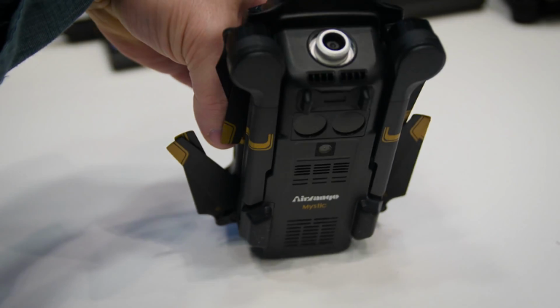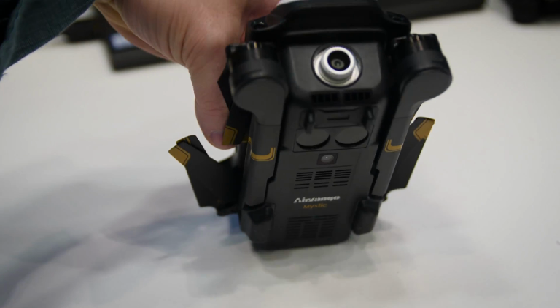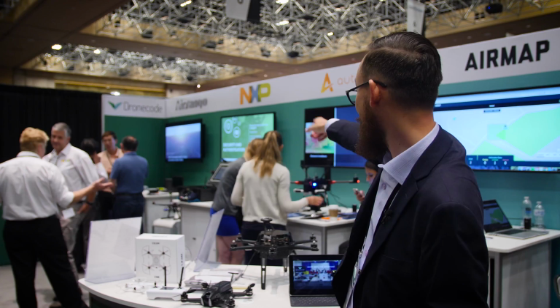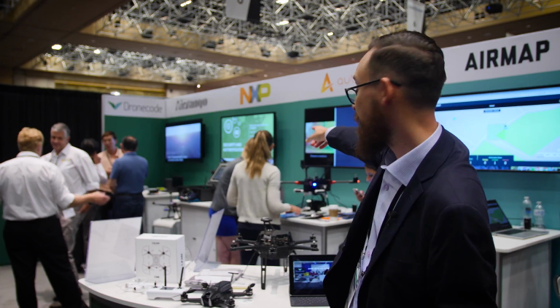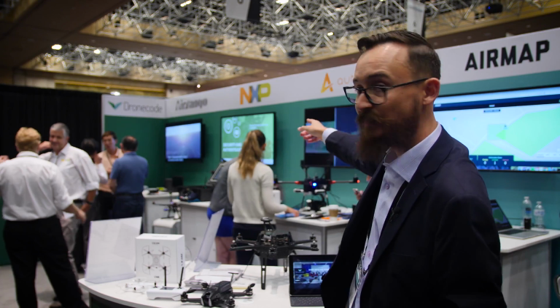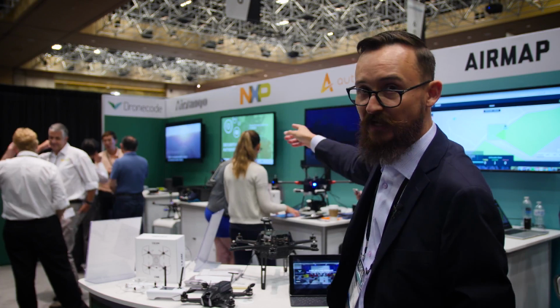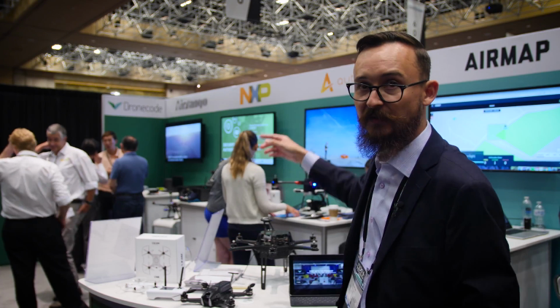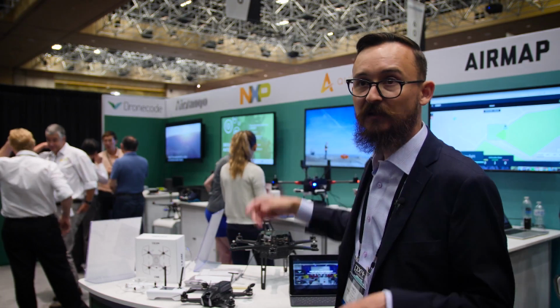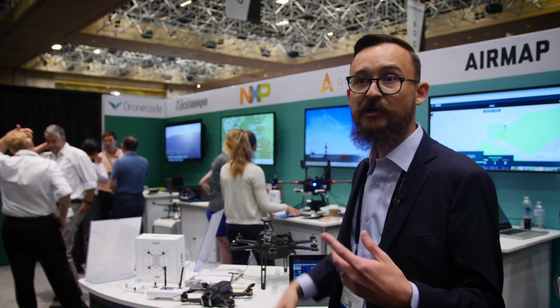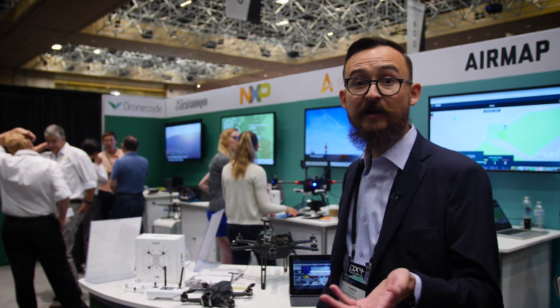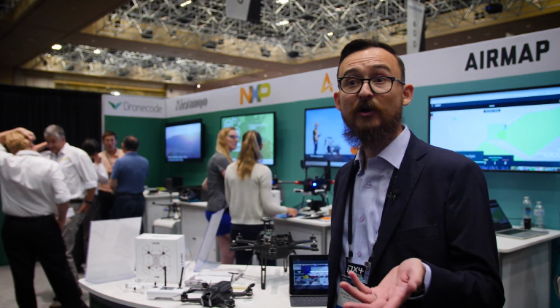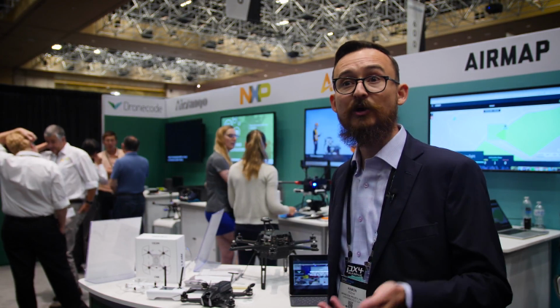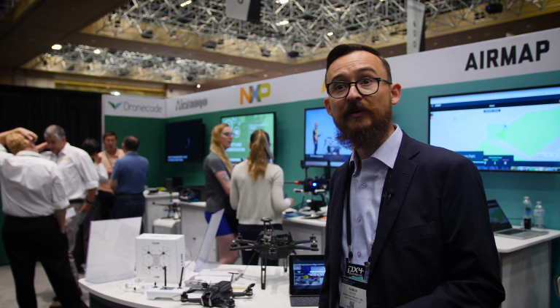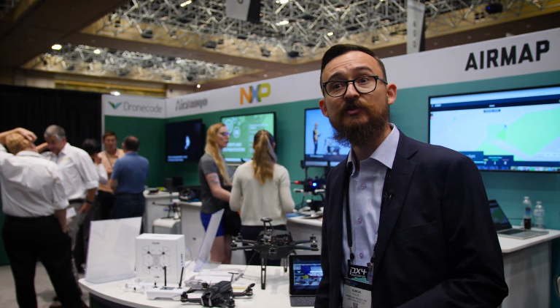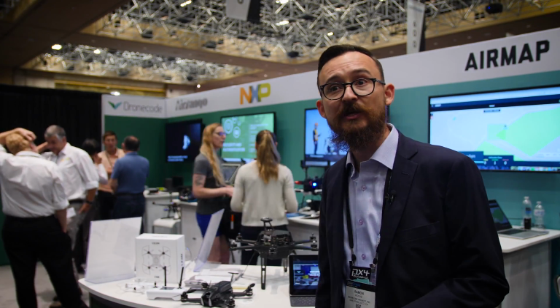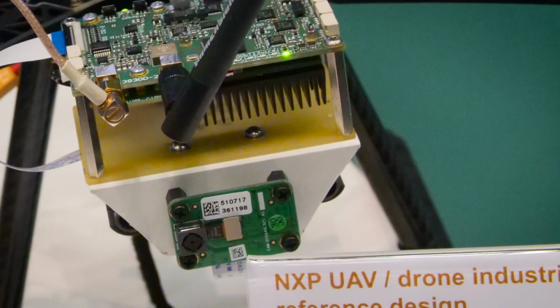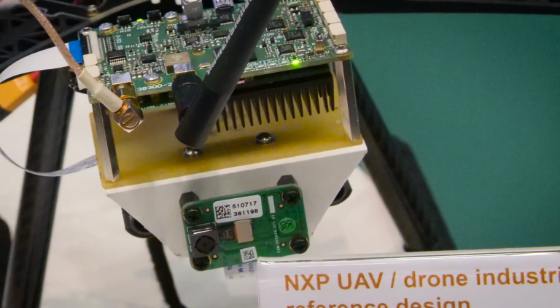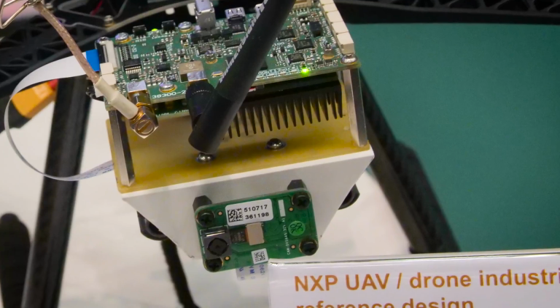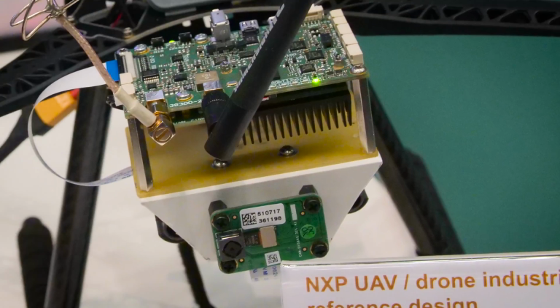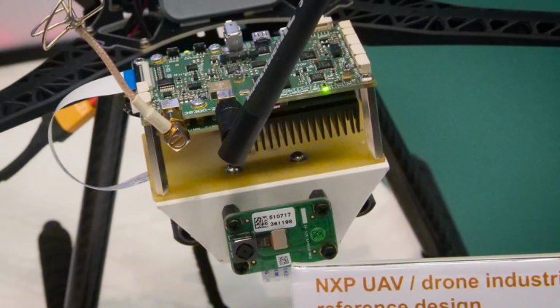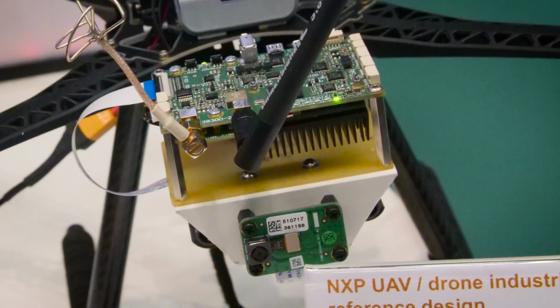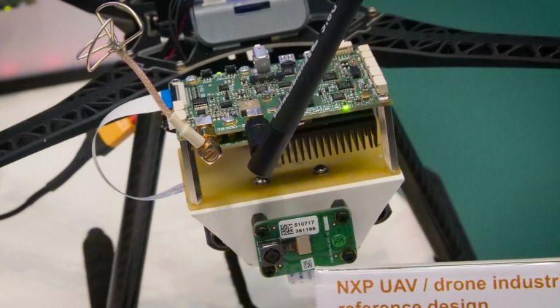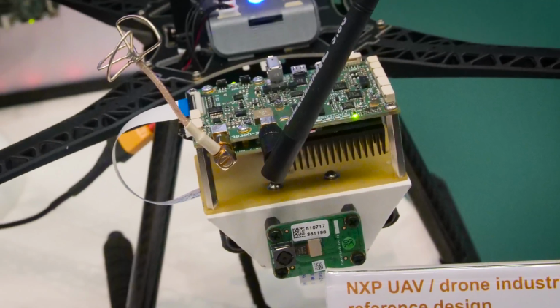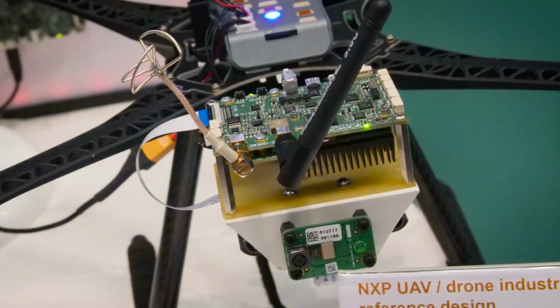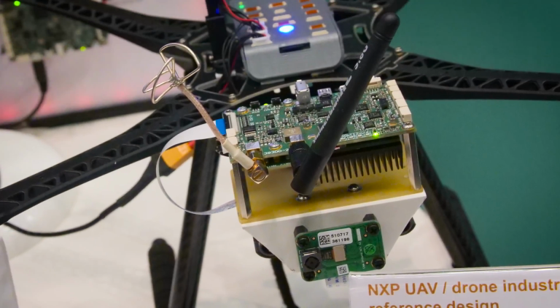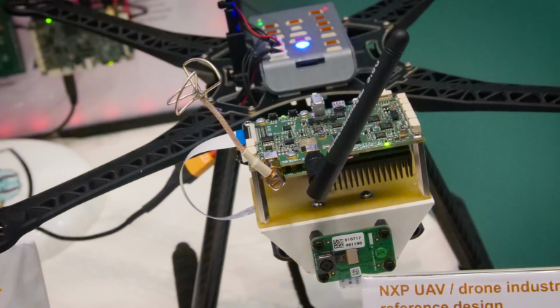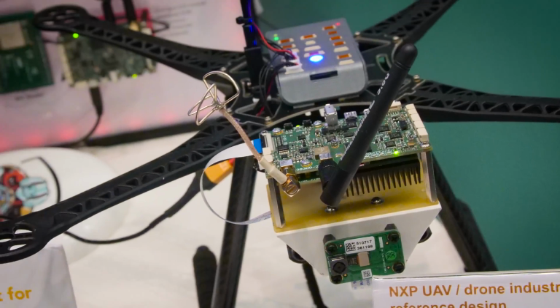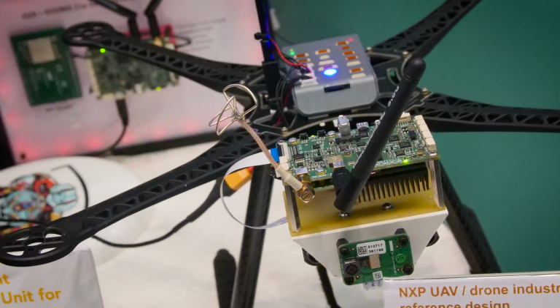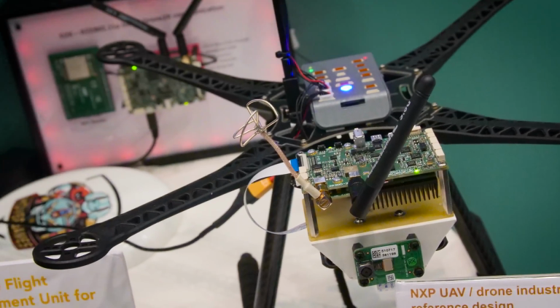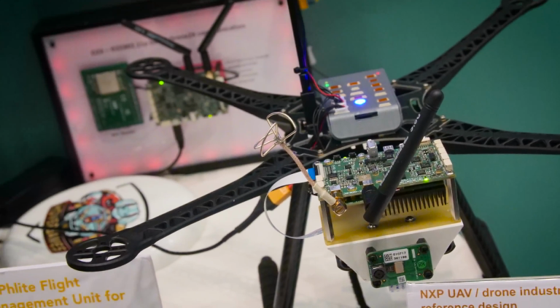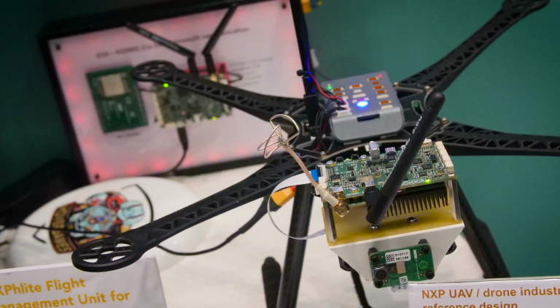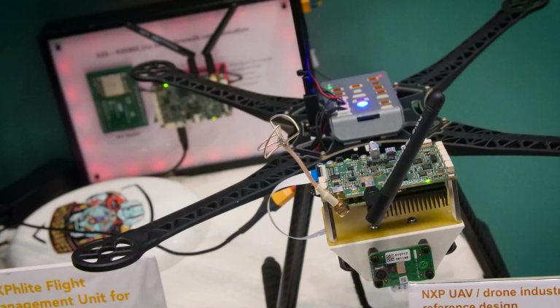You've got NXP, the leader in the automotive industry. They make all the sensors for your fancy new cars.